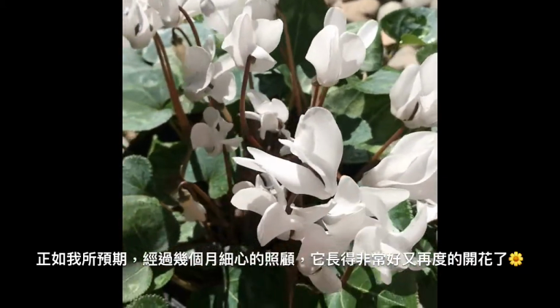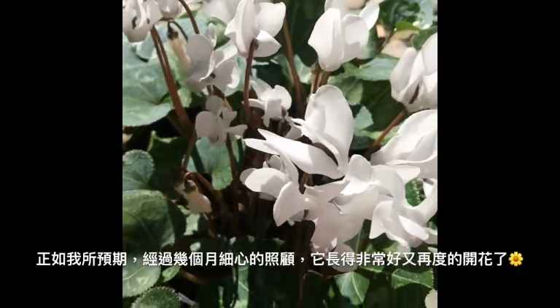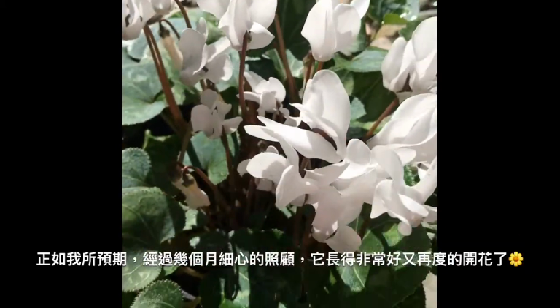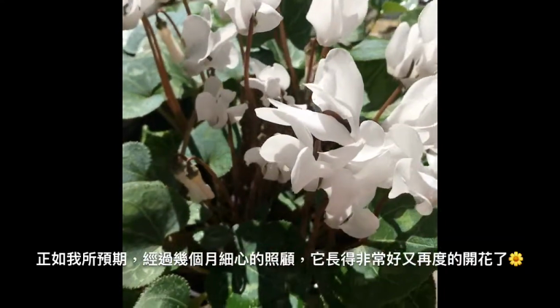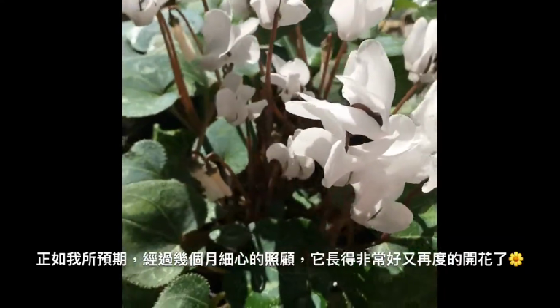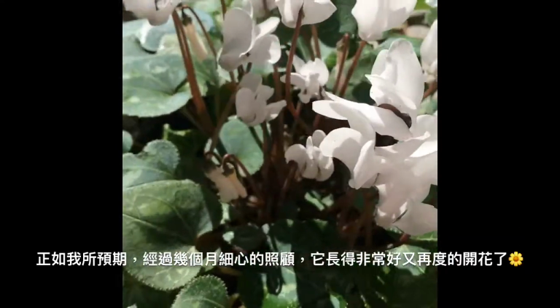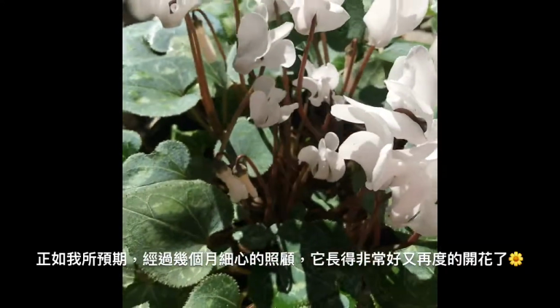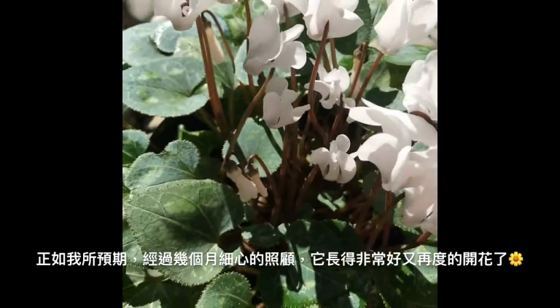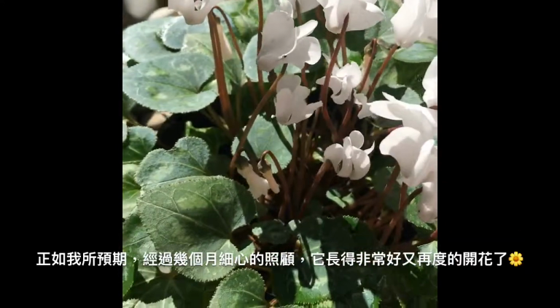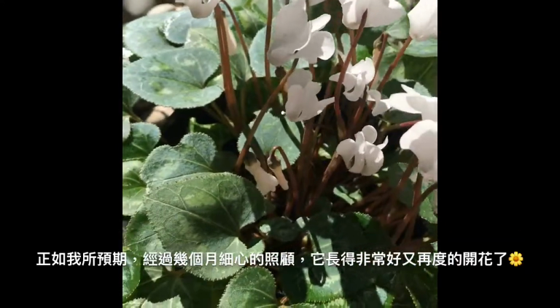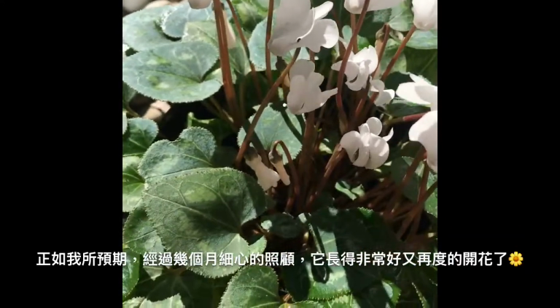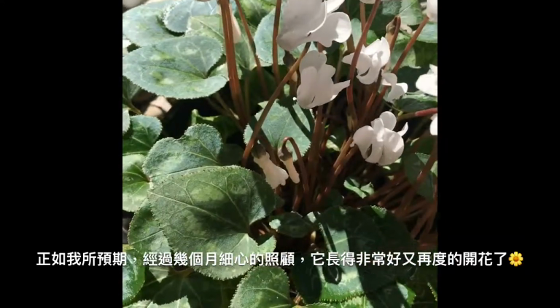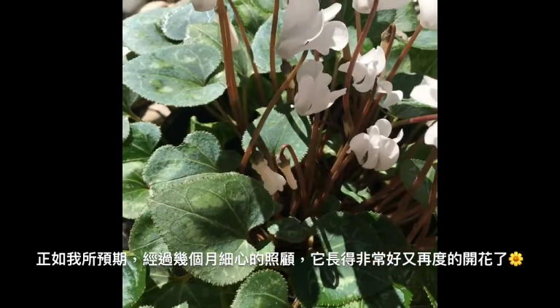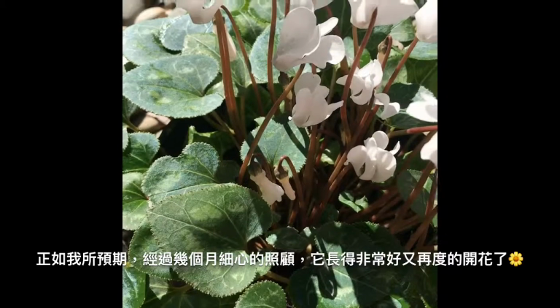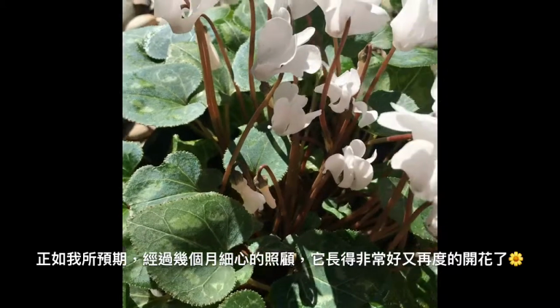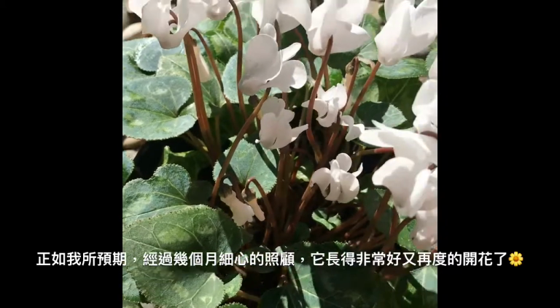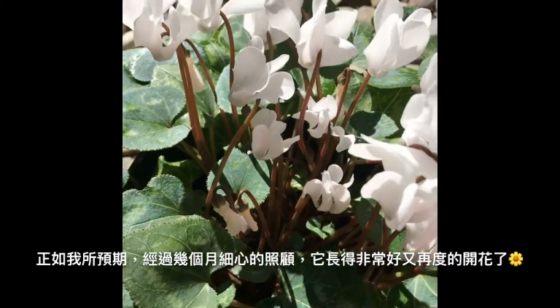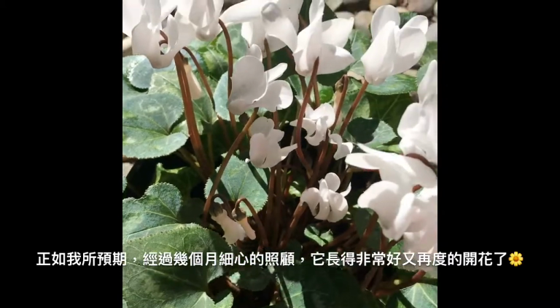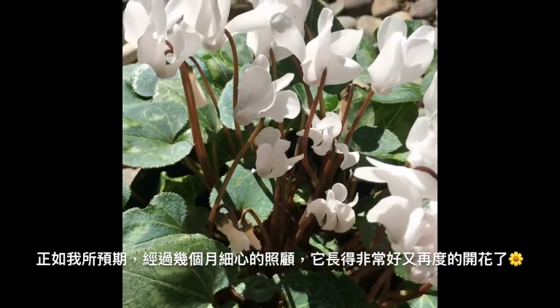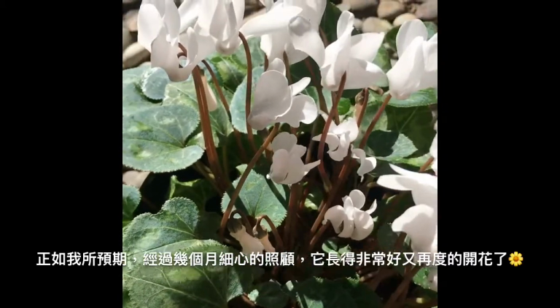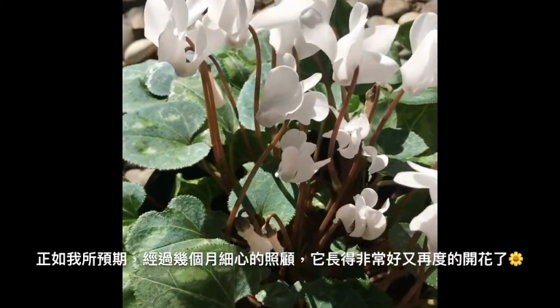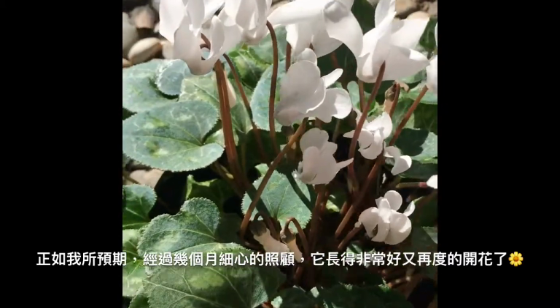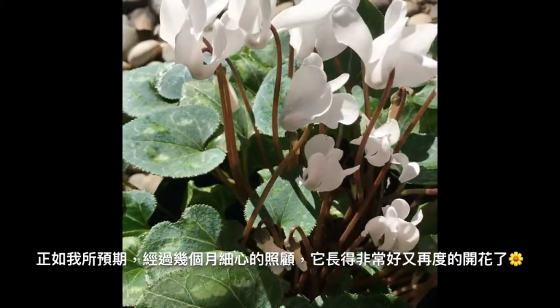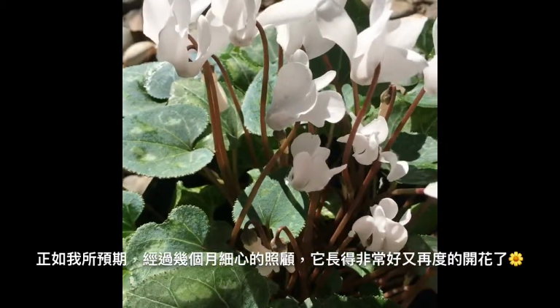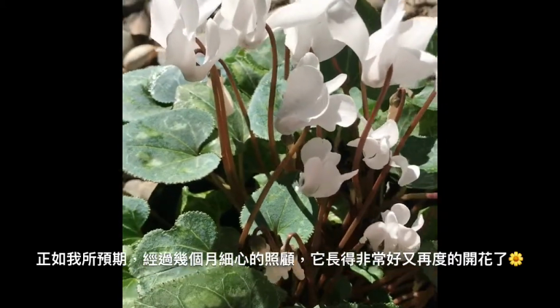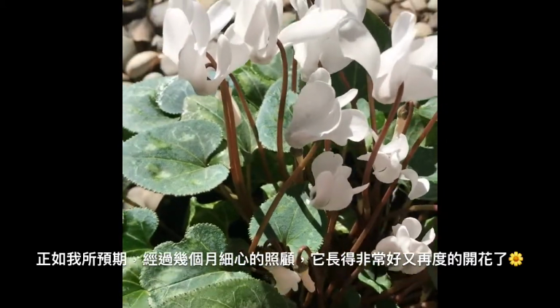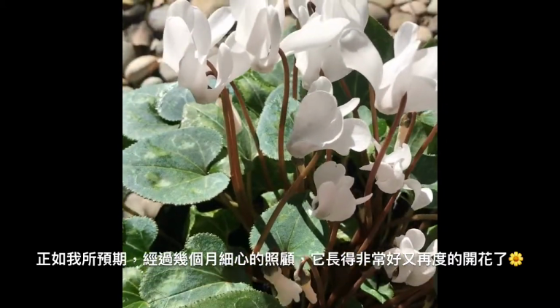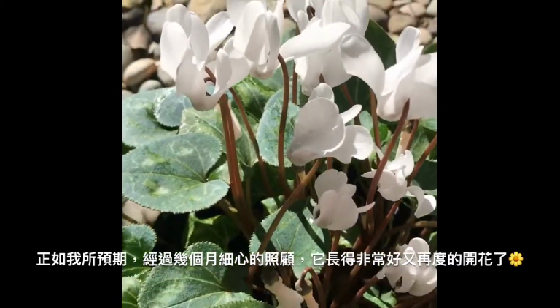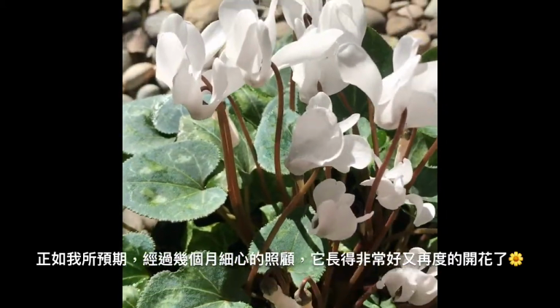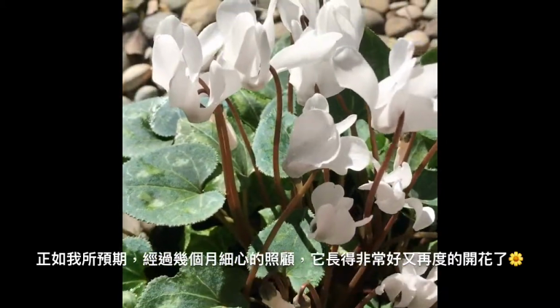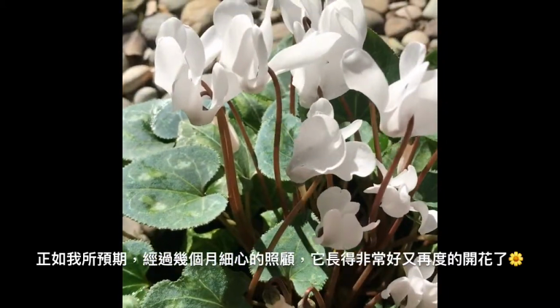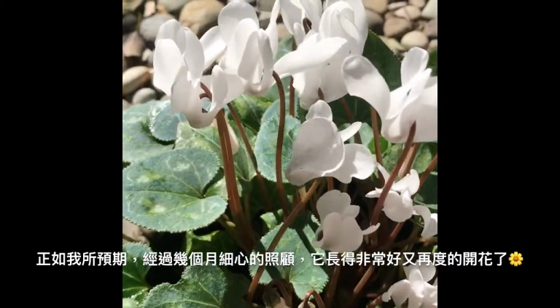A couple of months later, it came out very, very beautiful.